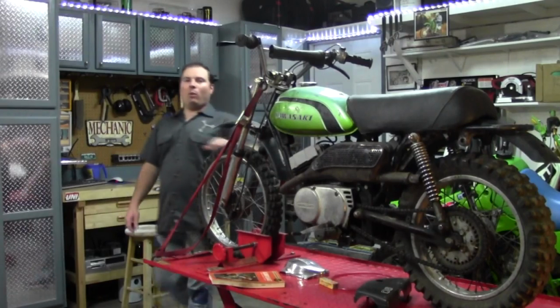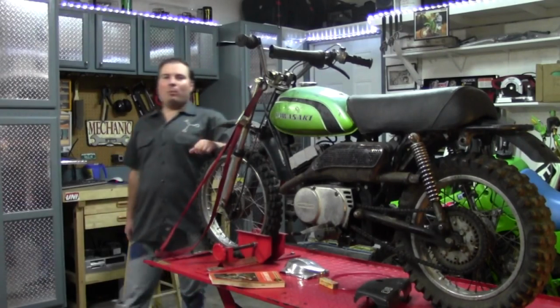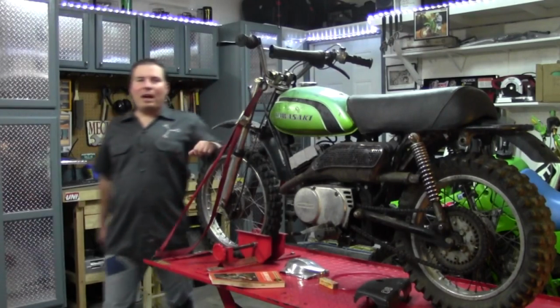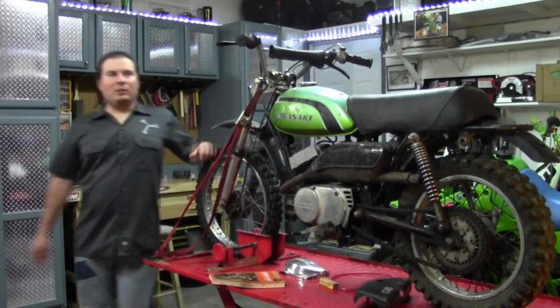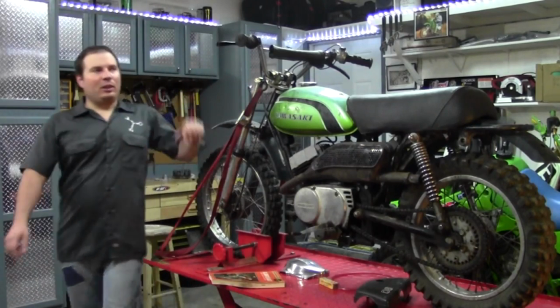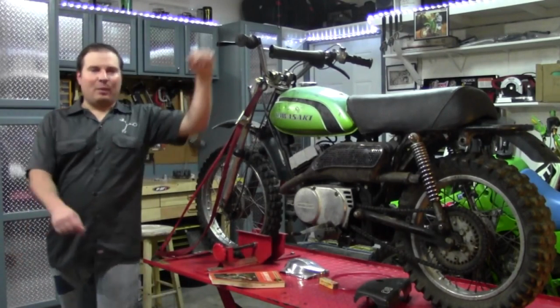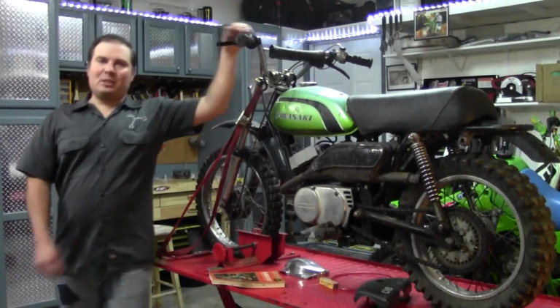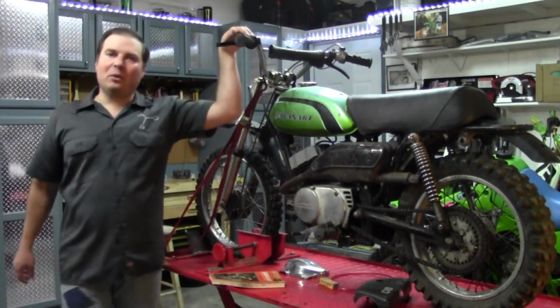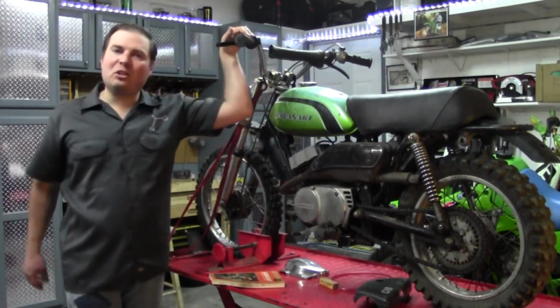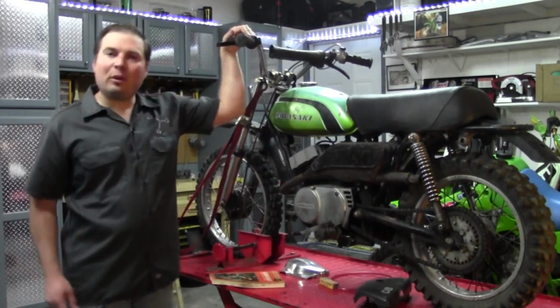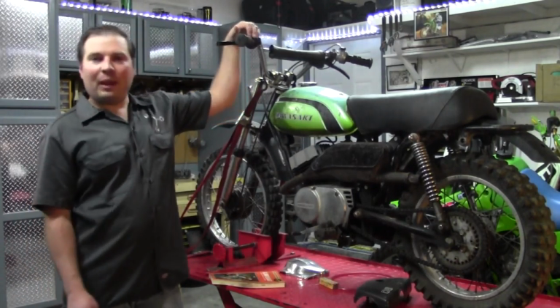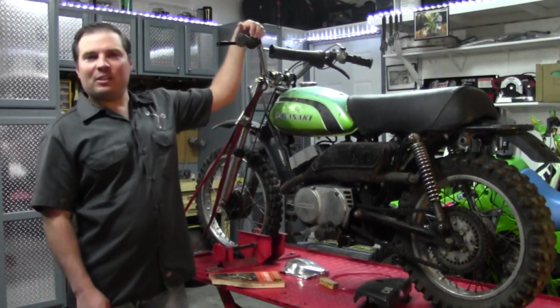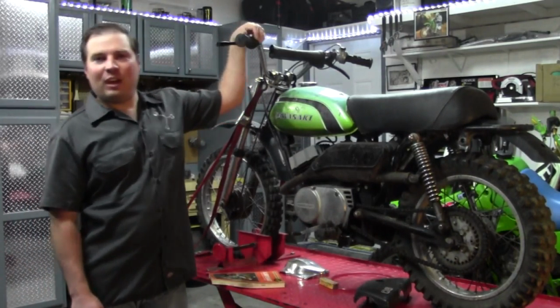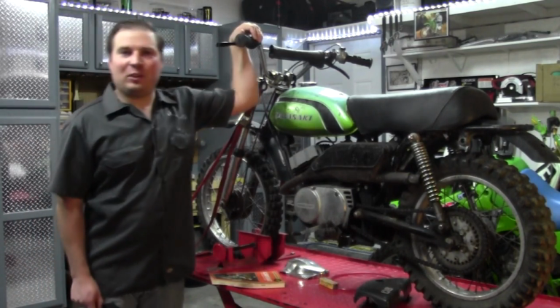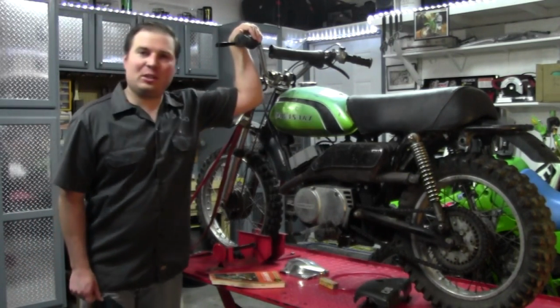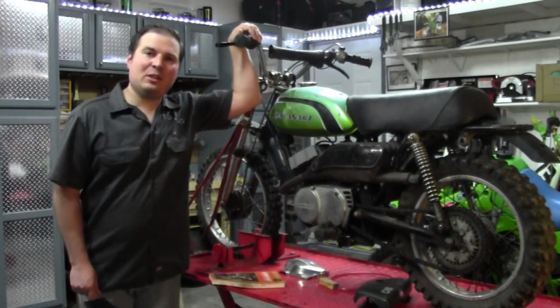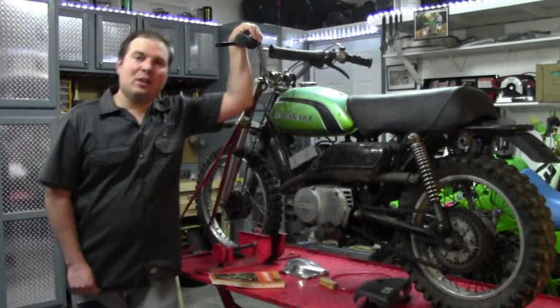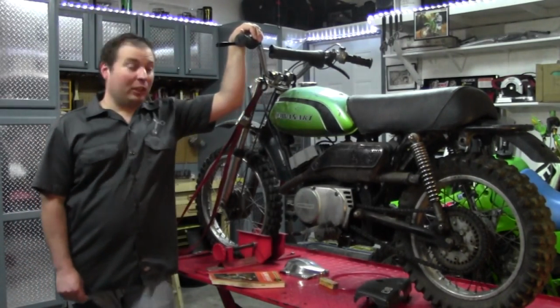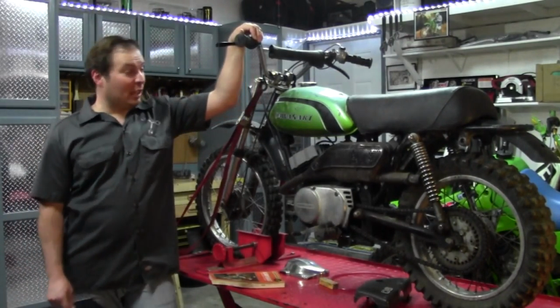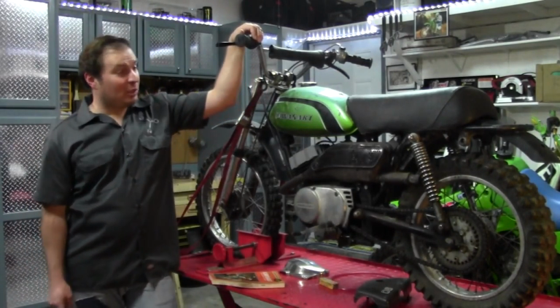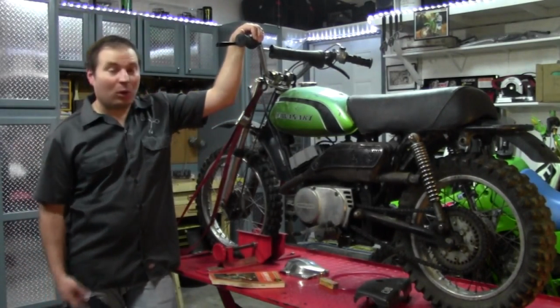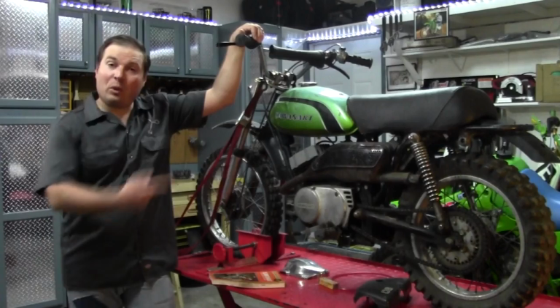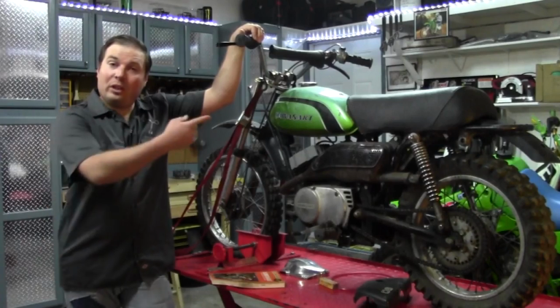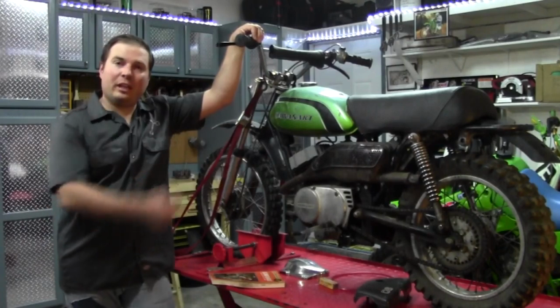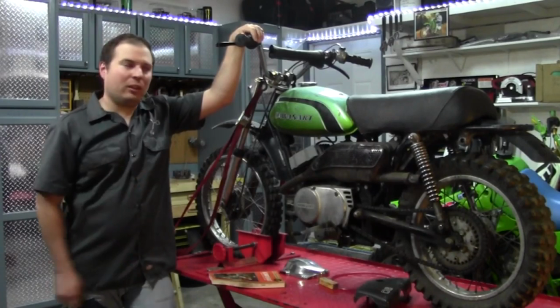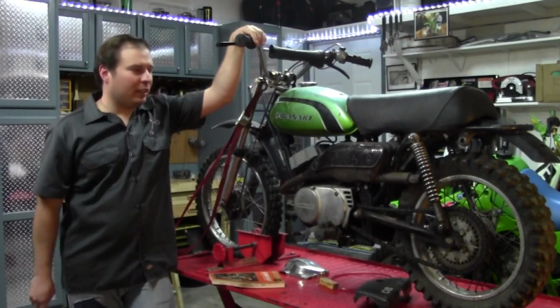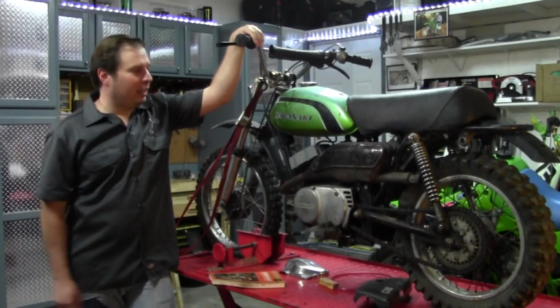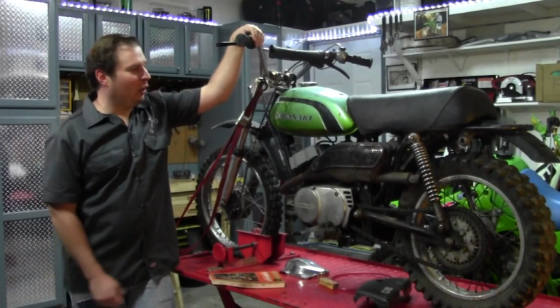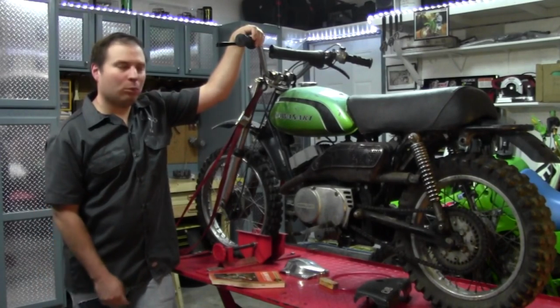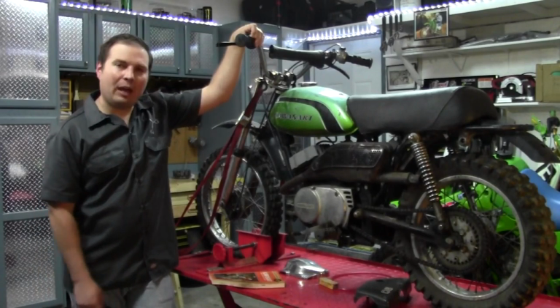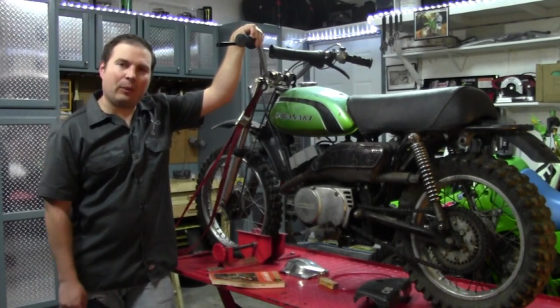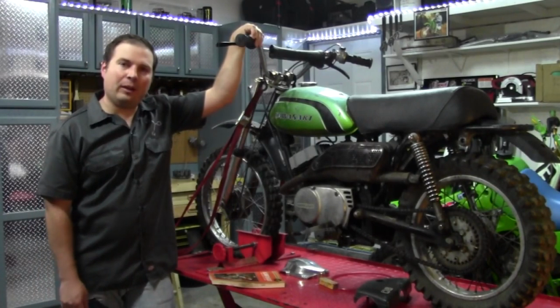Welcome back to another episode of the Junk Man's Adventures. On this episode, we're going to take a look at getting an old bike running.